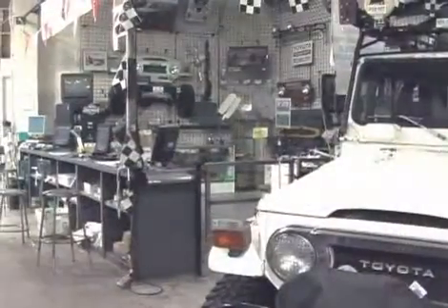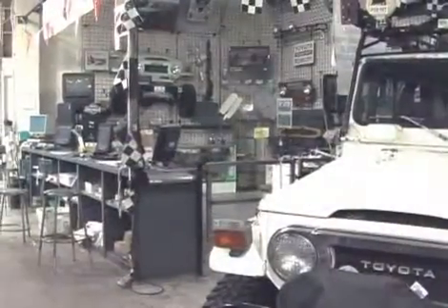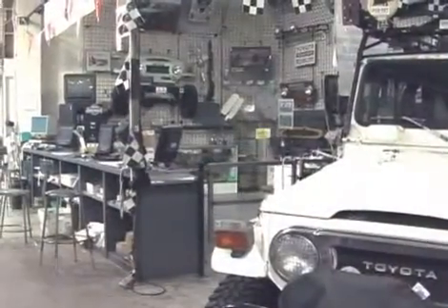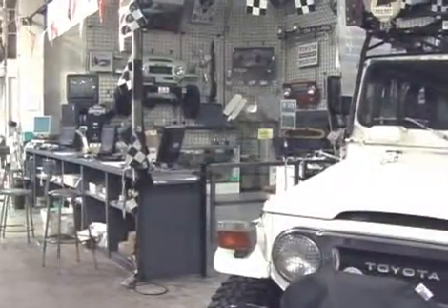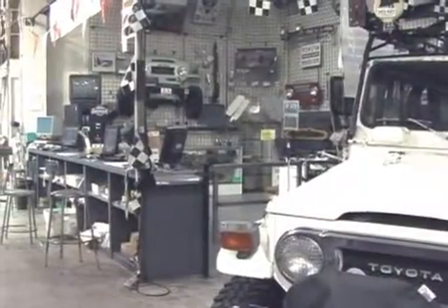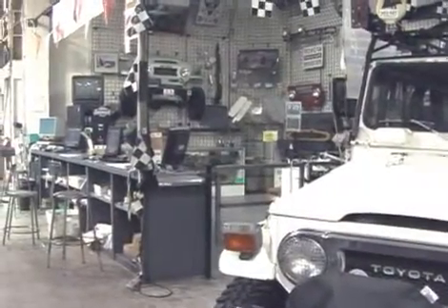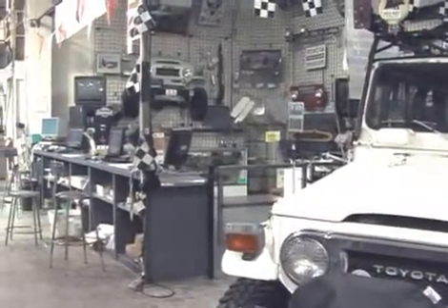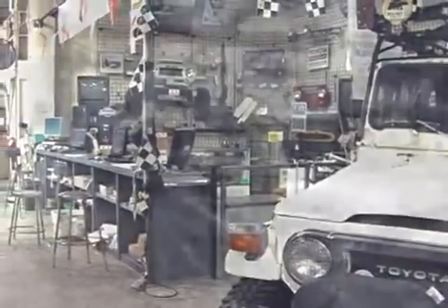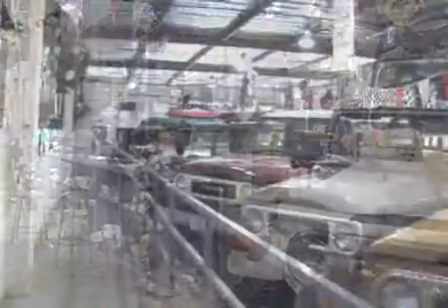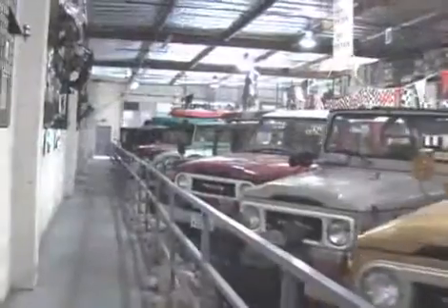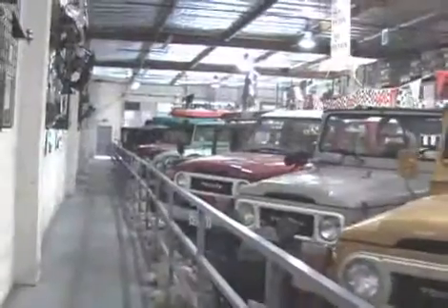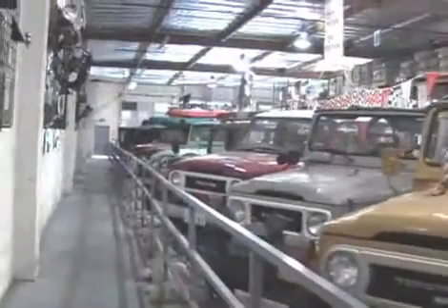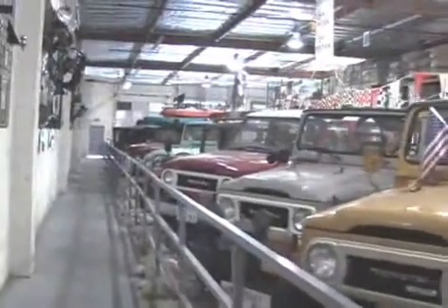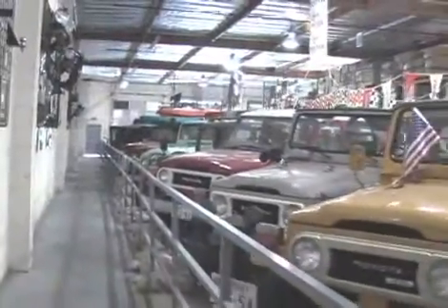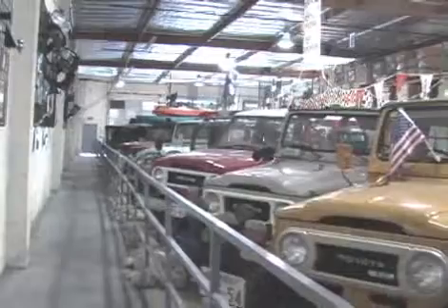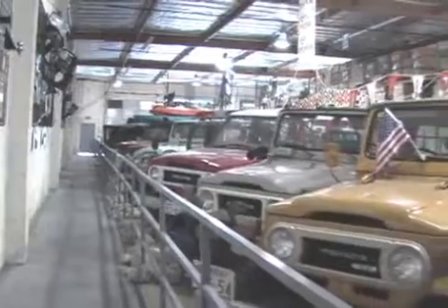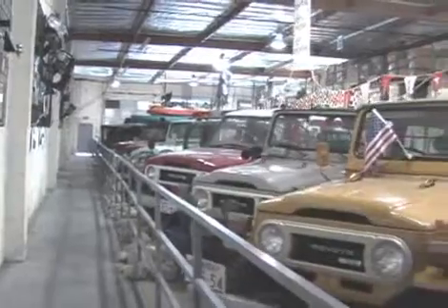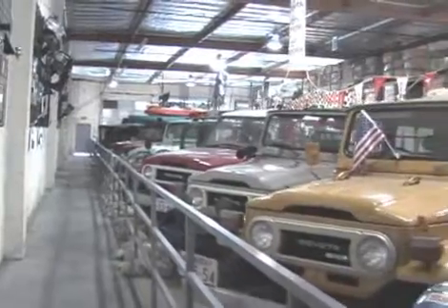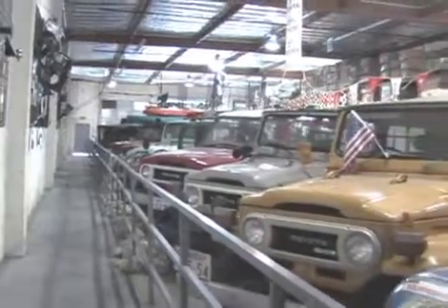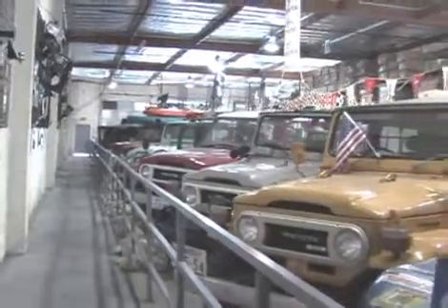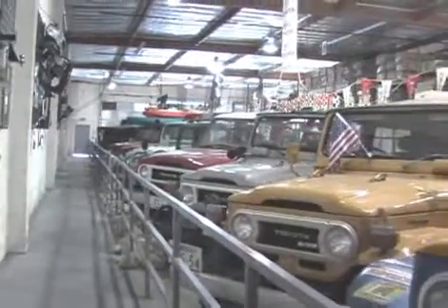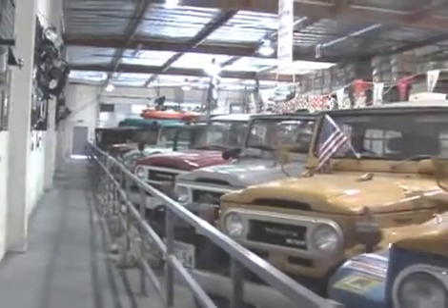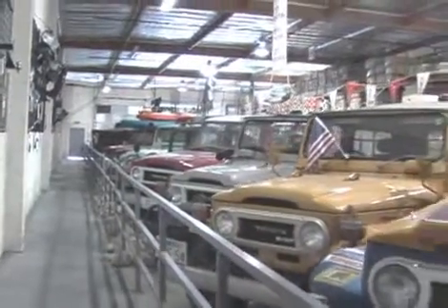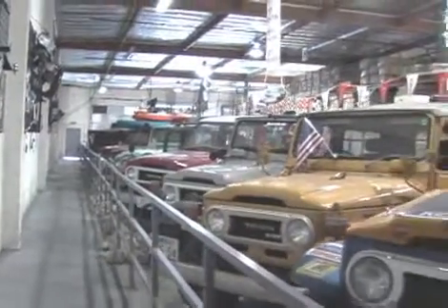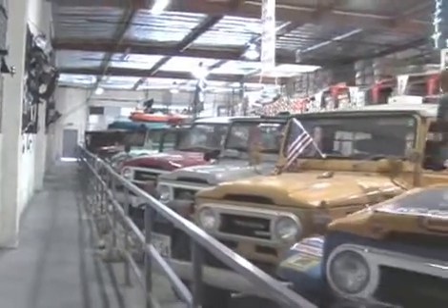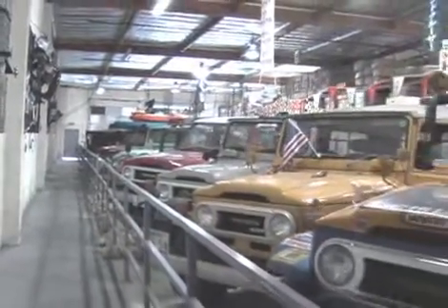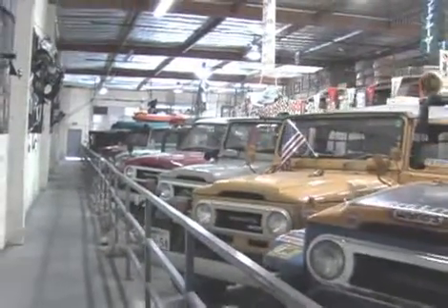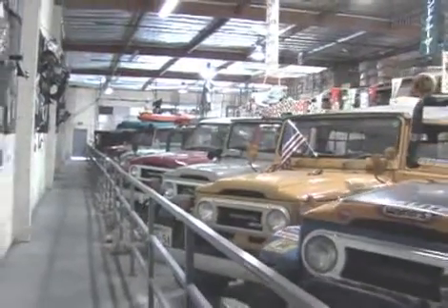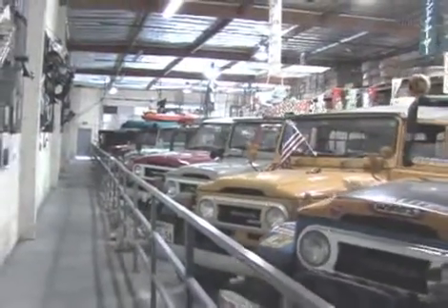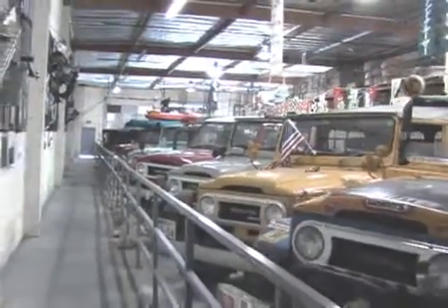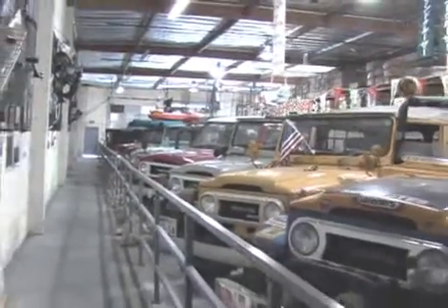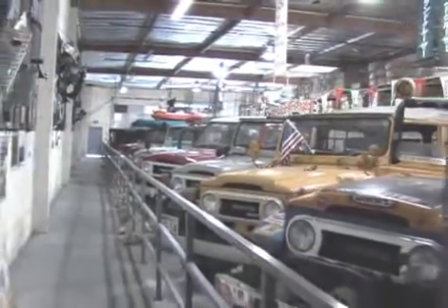Next time you are in the Los Angeles area, stop on by and visit our Land Cruiser Museum — a time capsule of the history of the Land Cruiser.